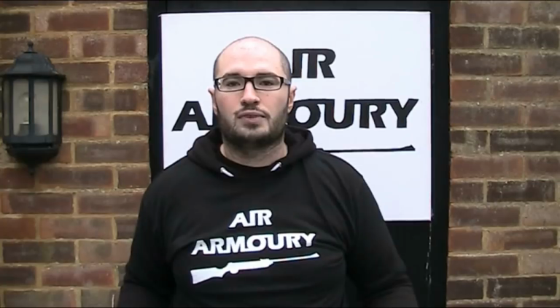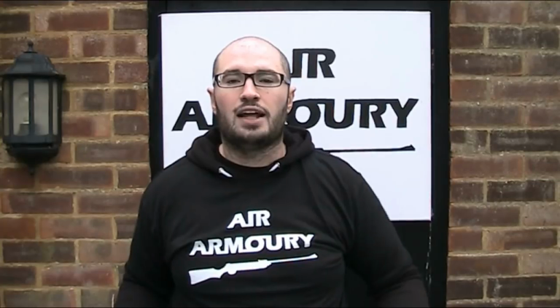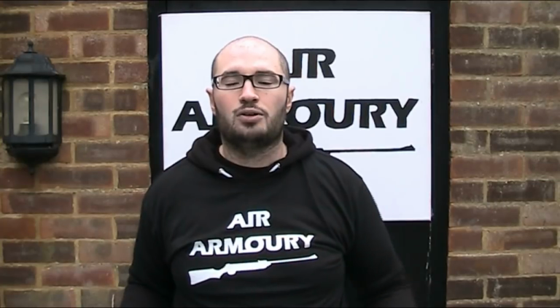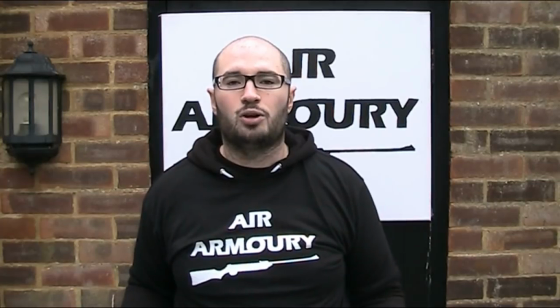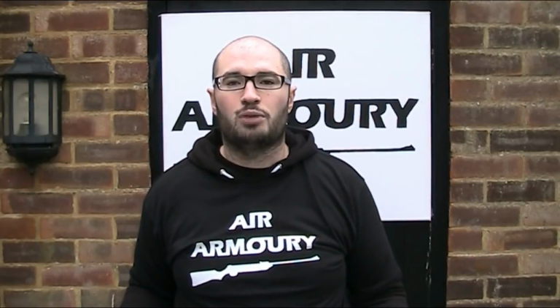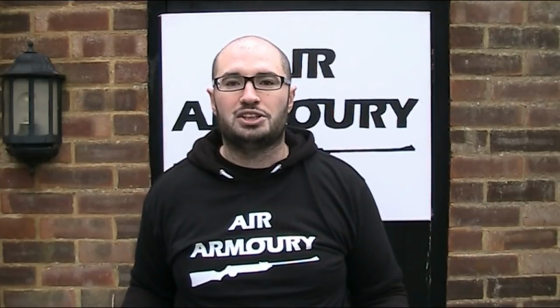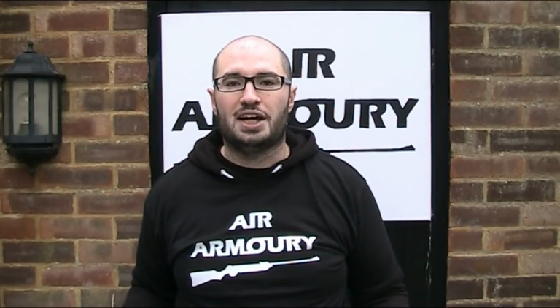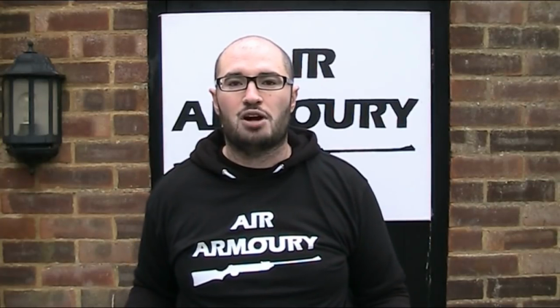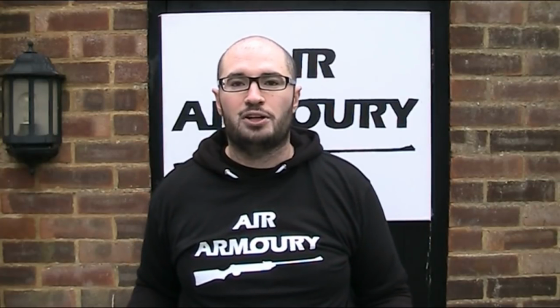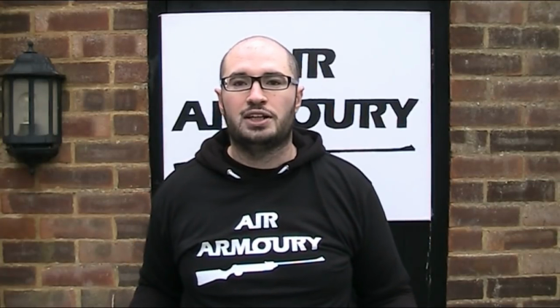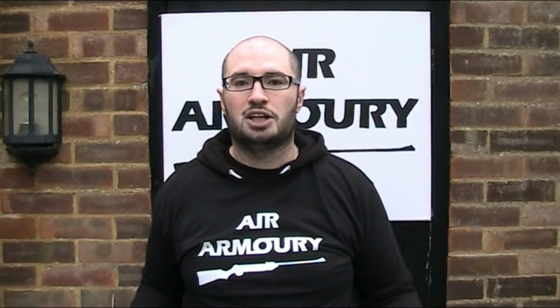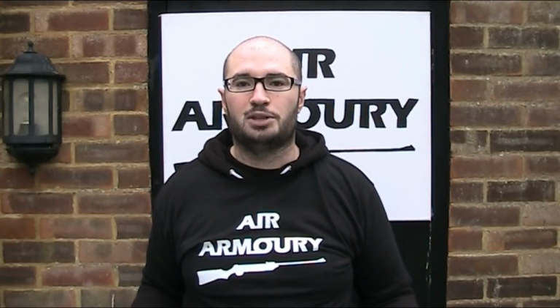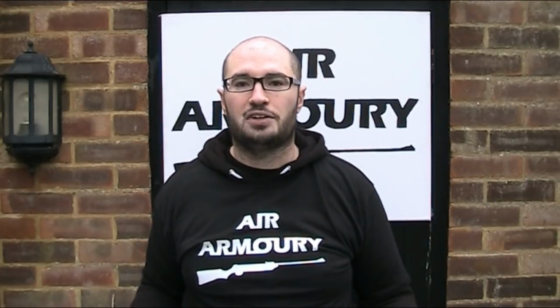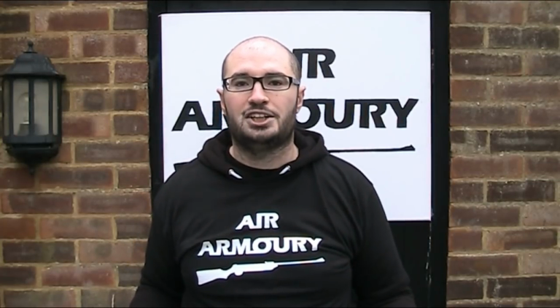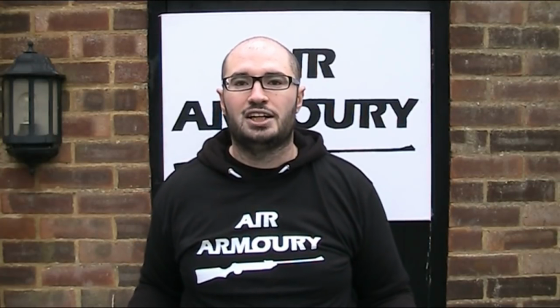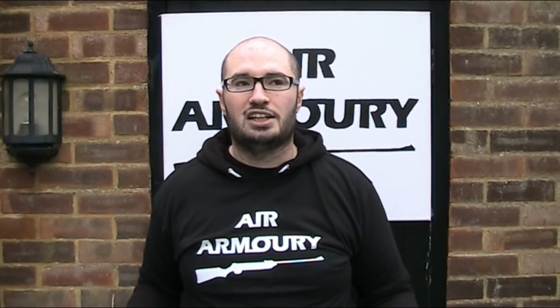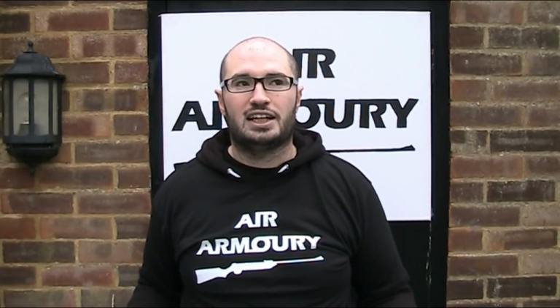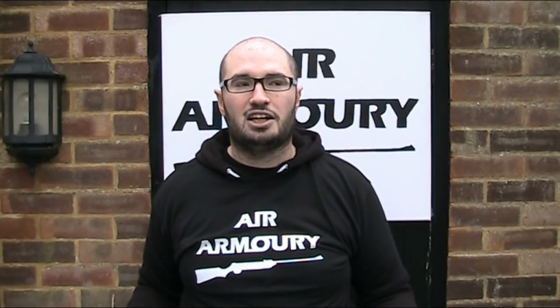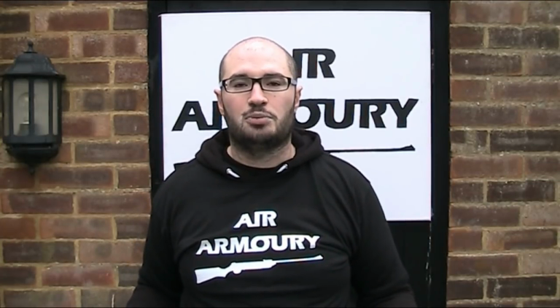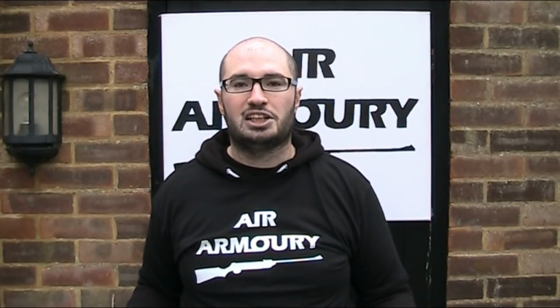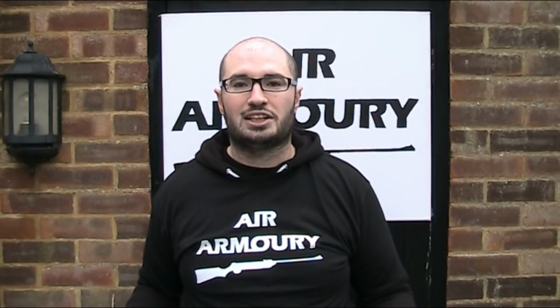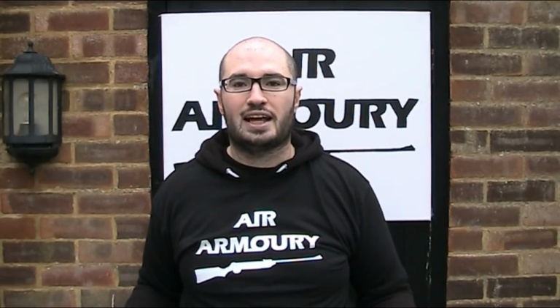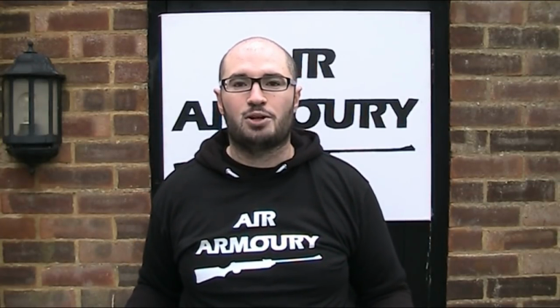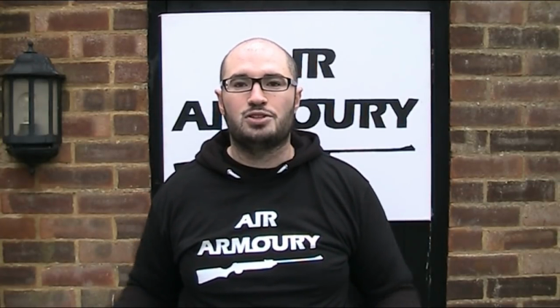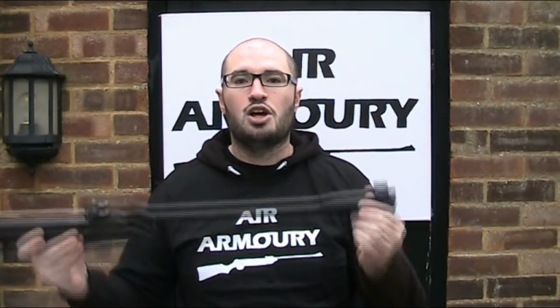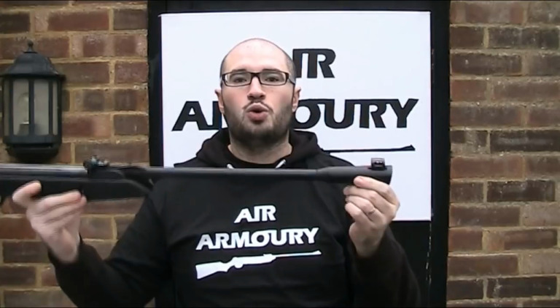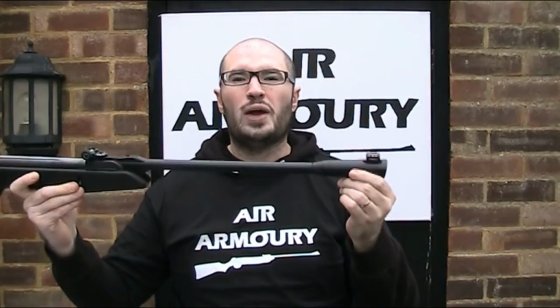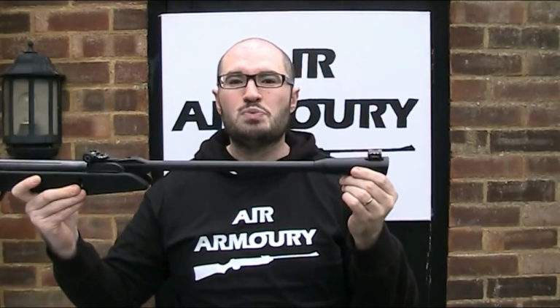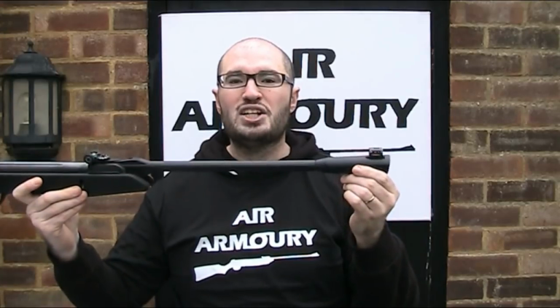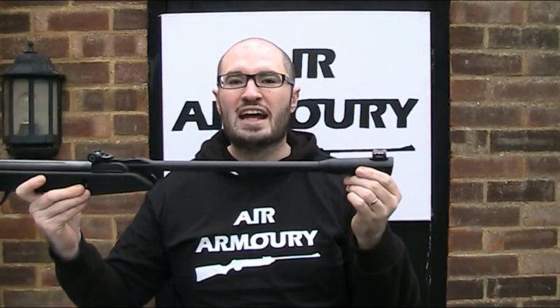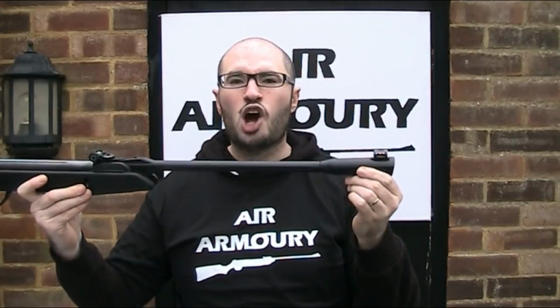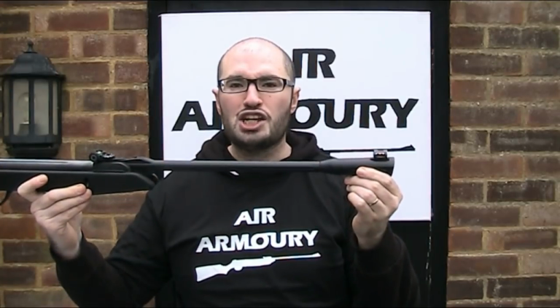Hello and welcome back to the Air Armory. I'm JRH and today I'm going to be testing Gamo's Whisper technology.